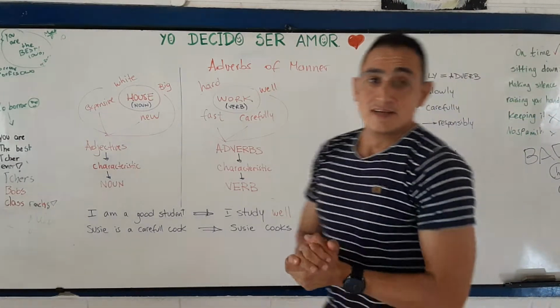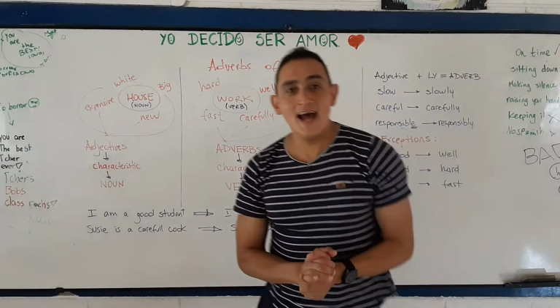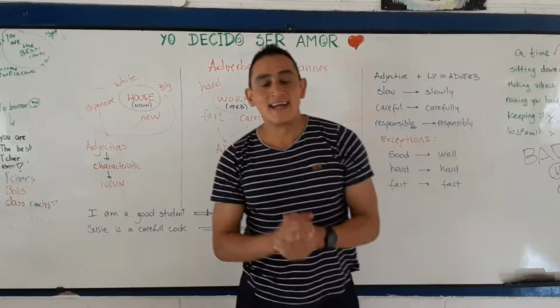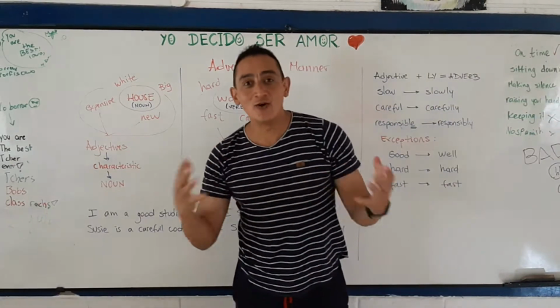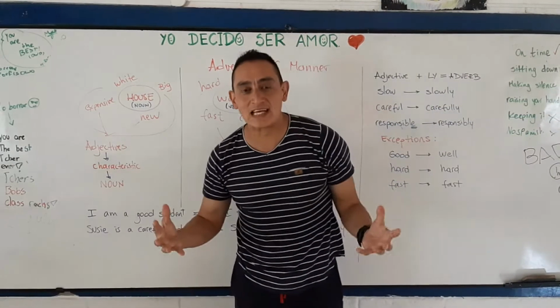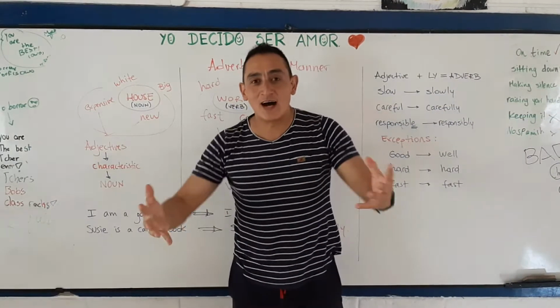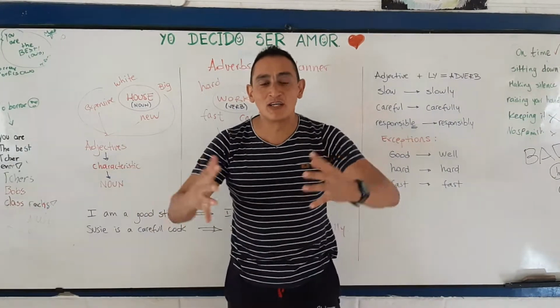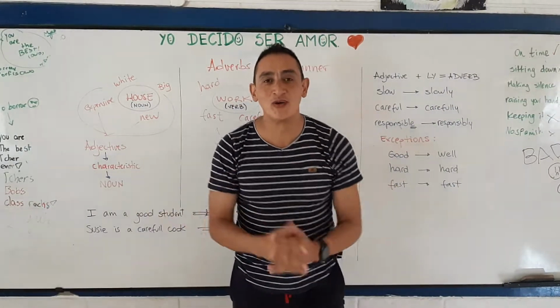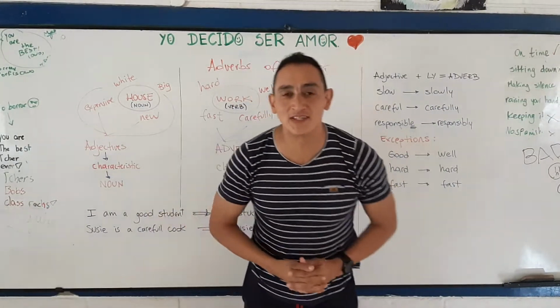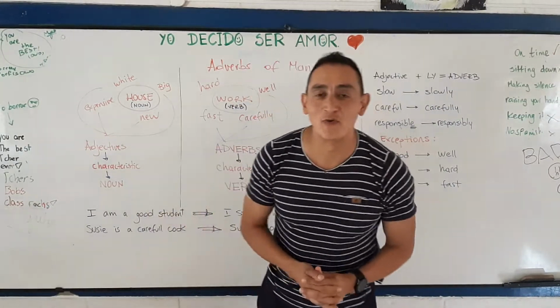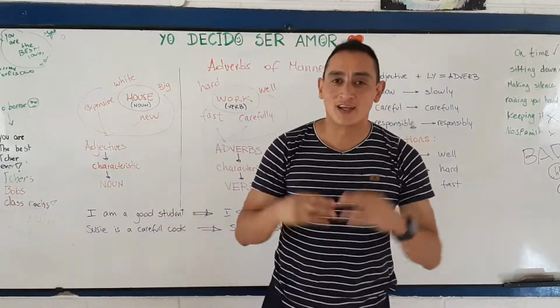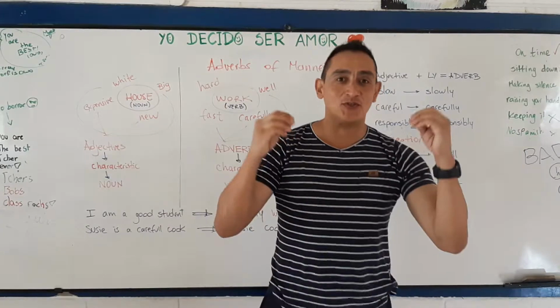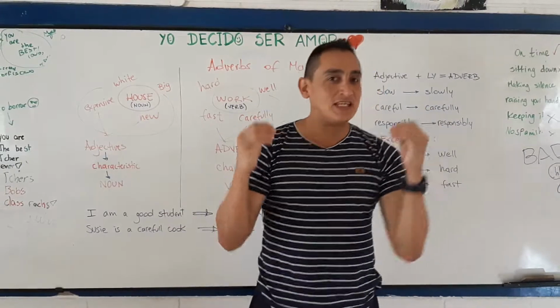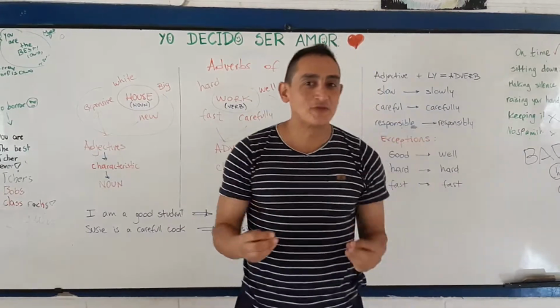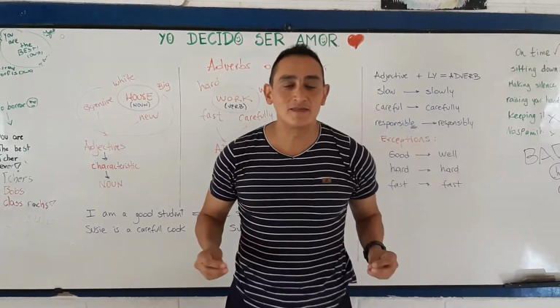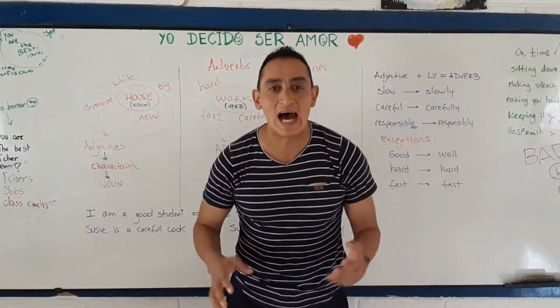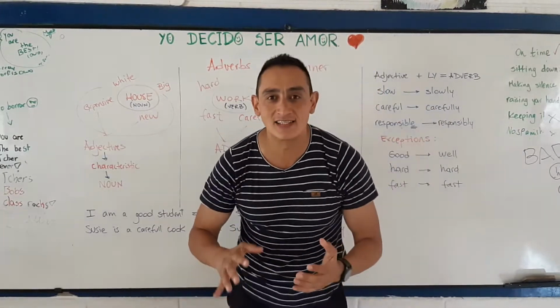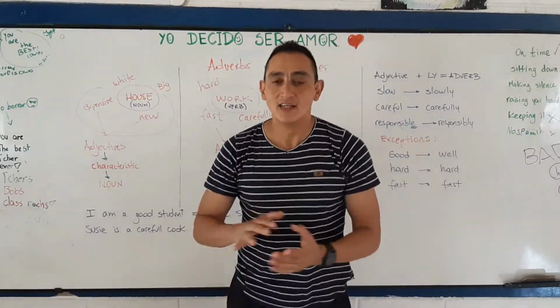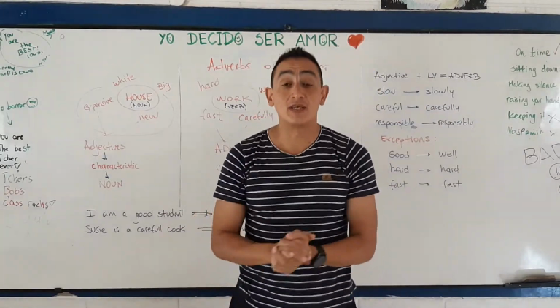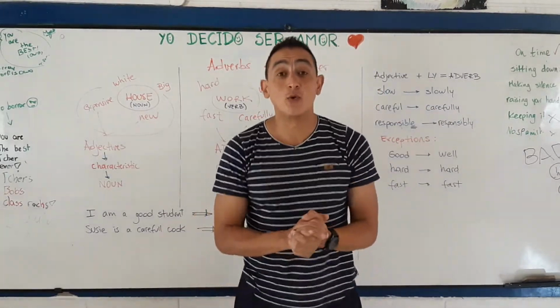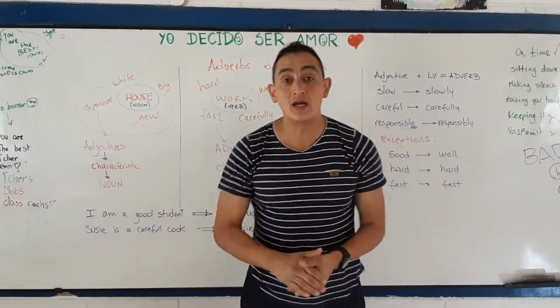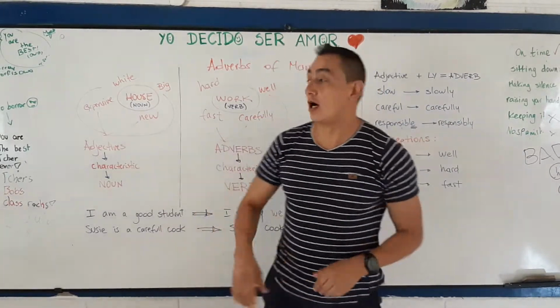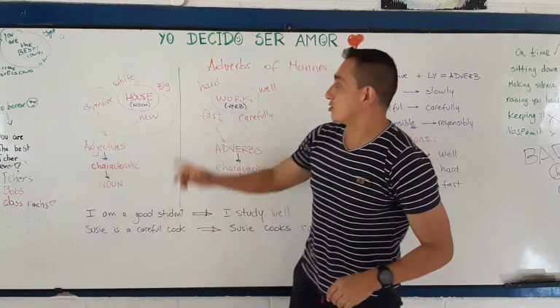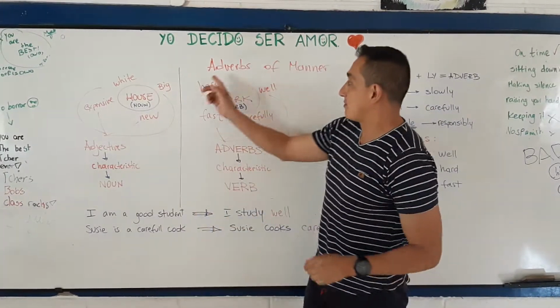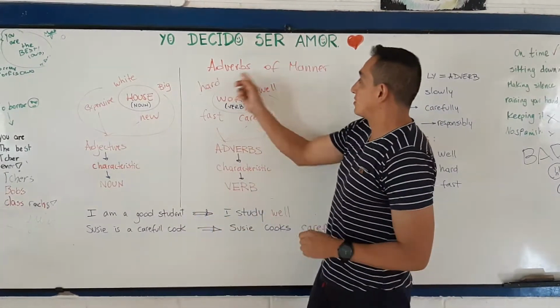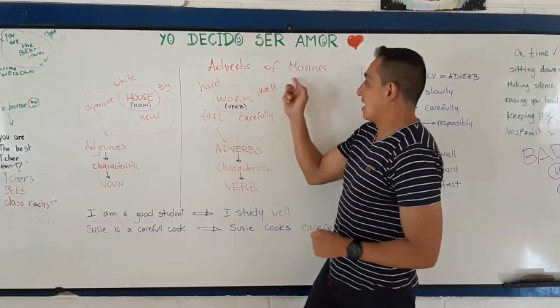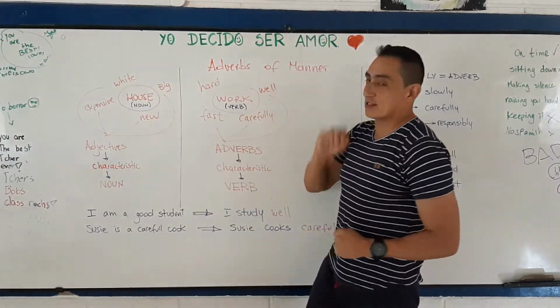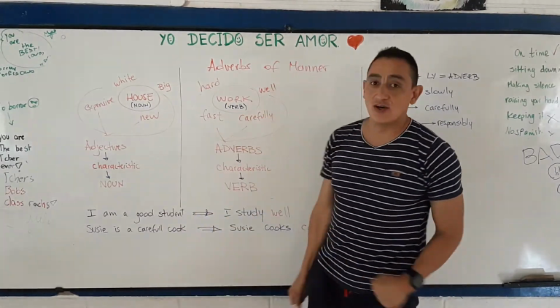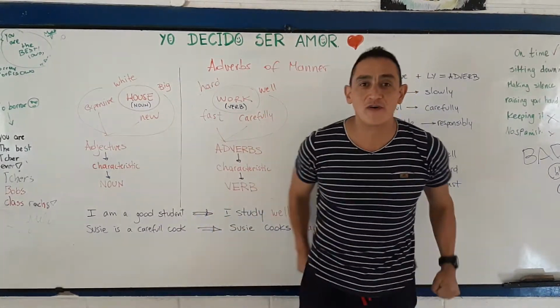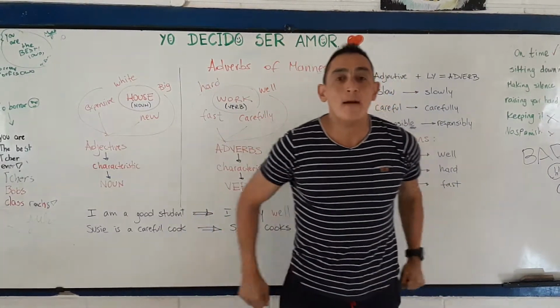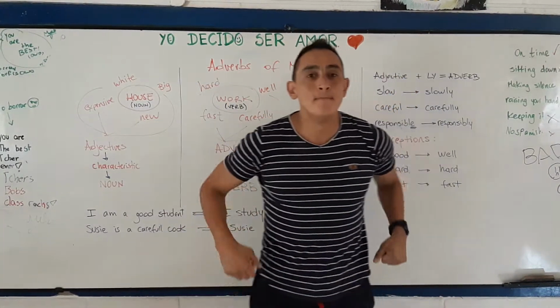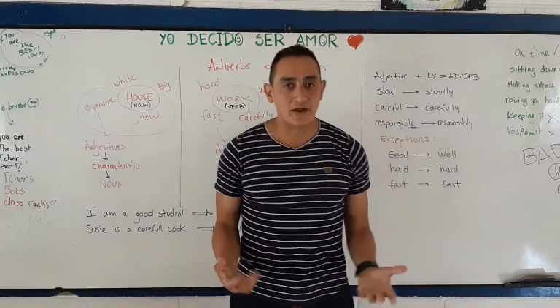Hey! Hello kids! How are you doing today? Welcome to Teacher Box Class. Today we are going to speak about adverbs of manner.